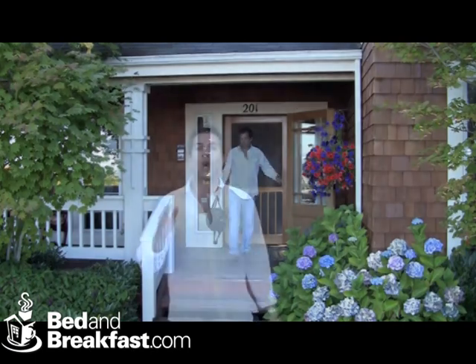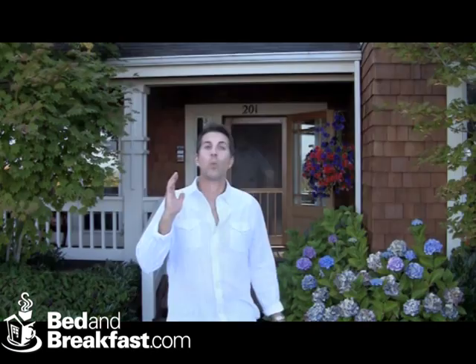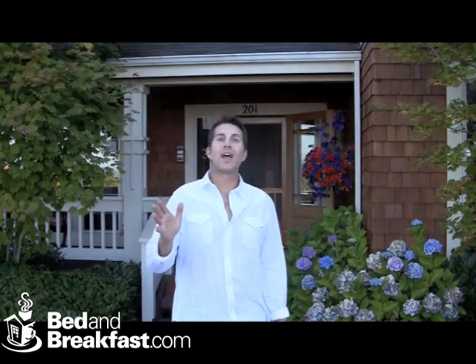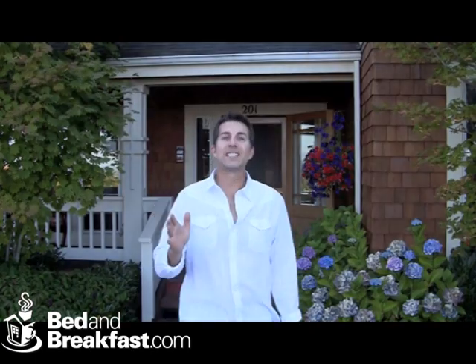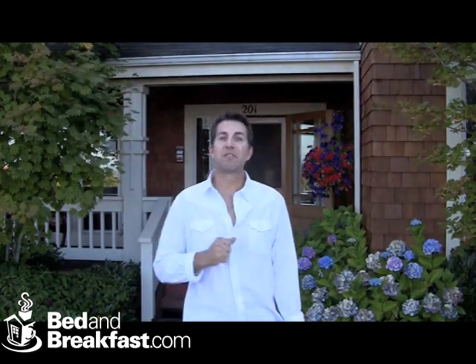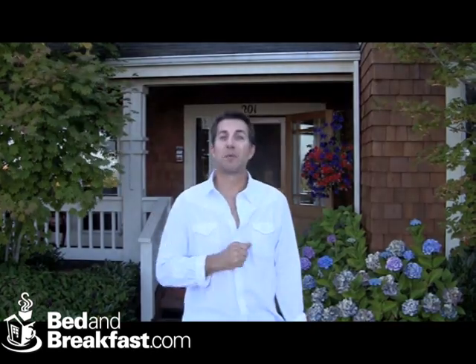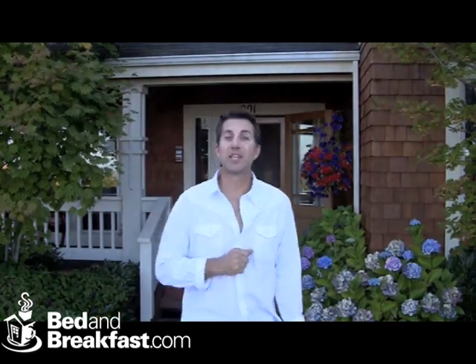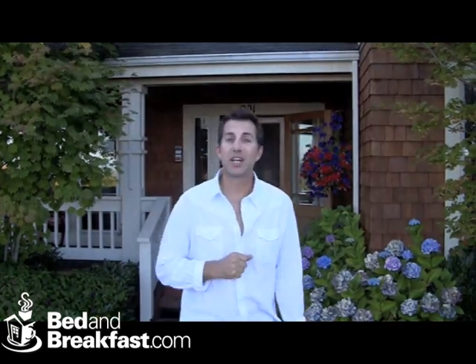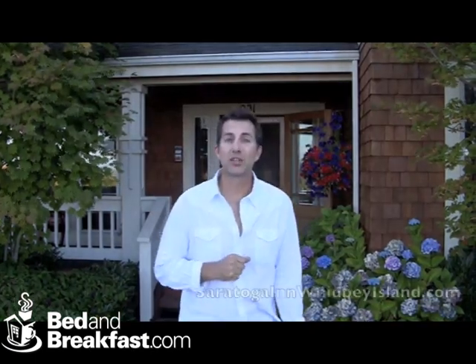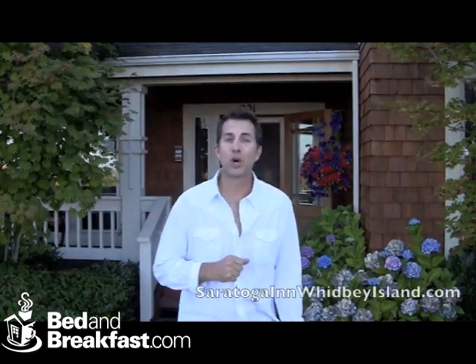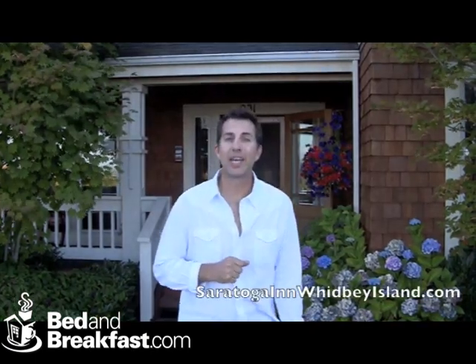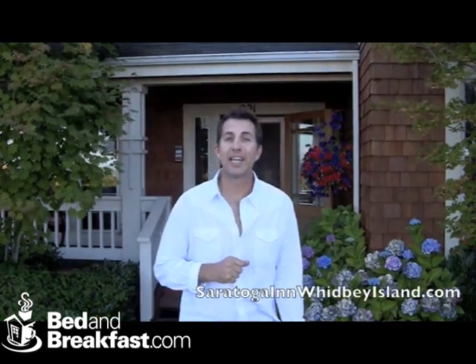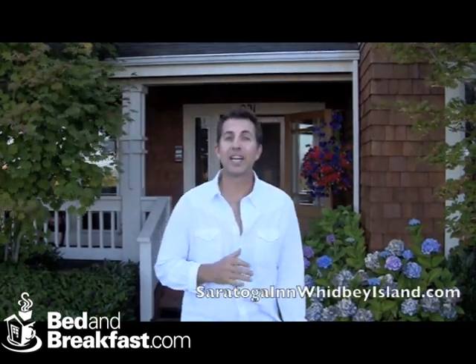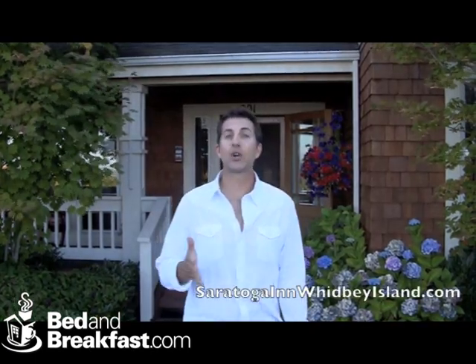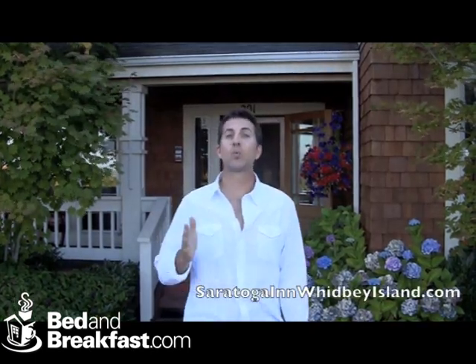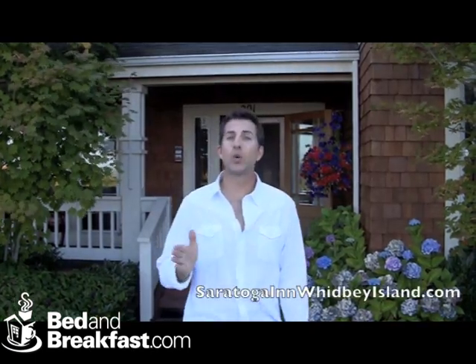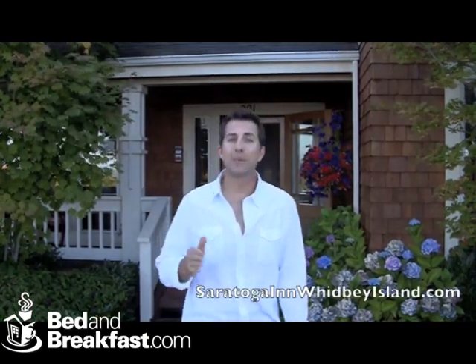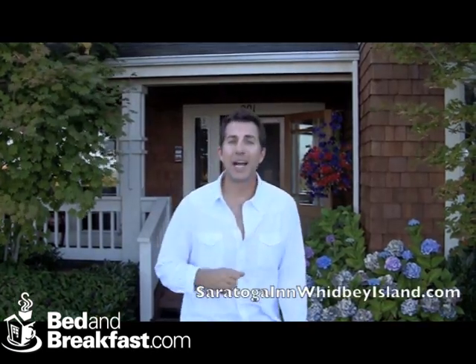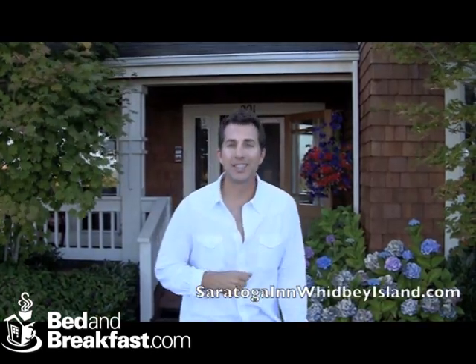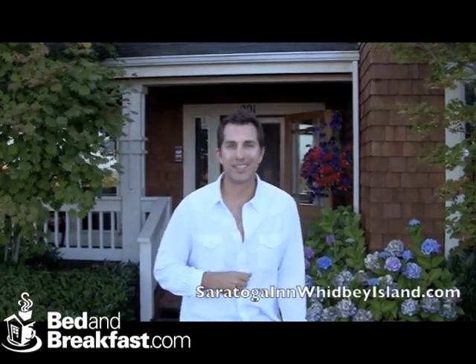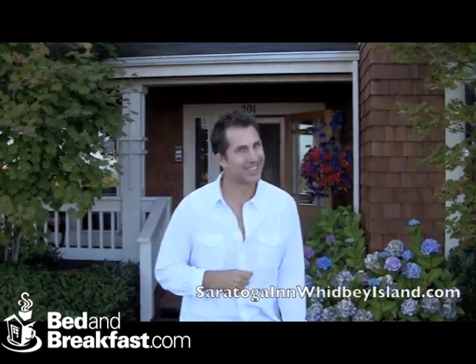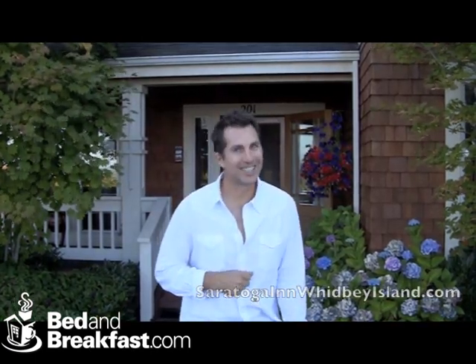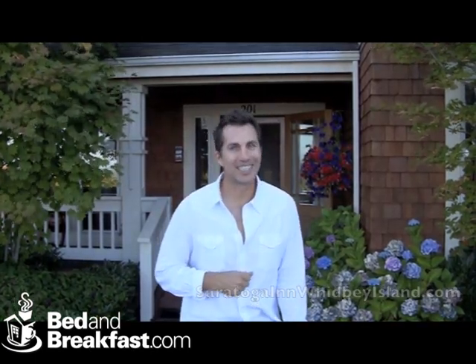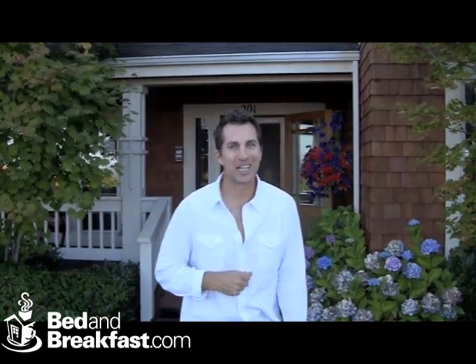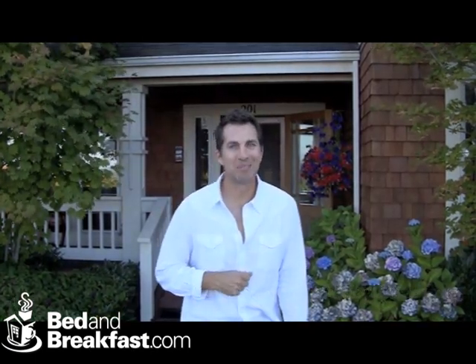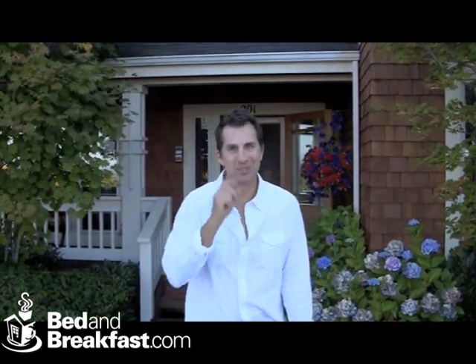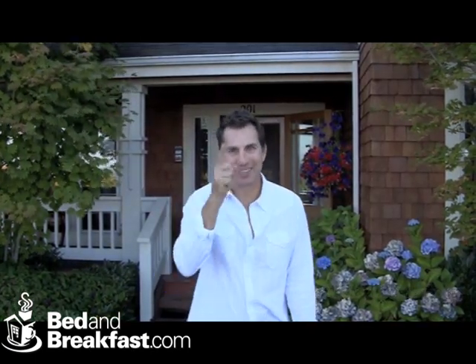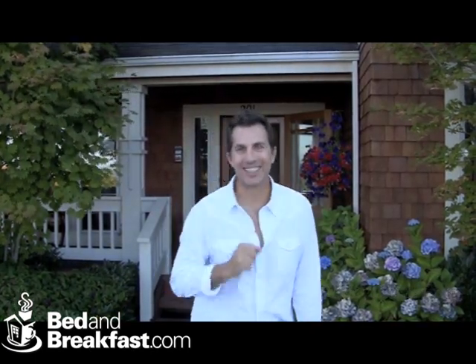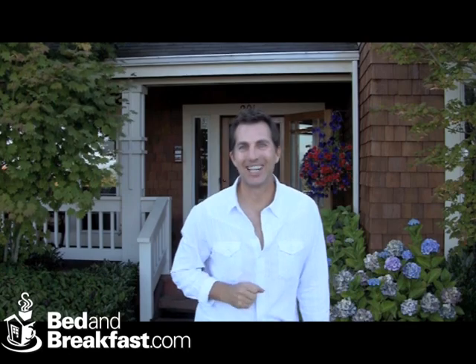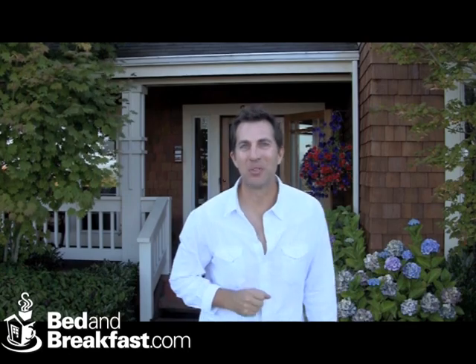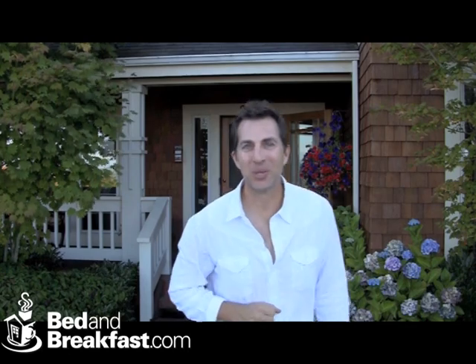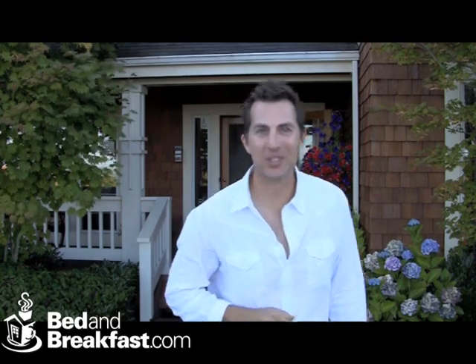That's it from the Saratoga Inn here on Whidbey Island. Until next time, we'll see you on the road.